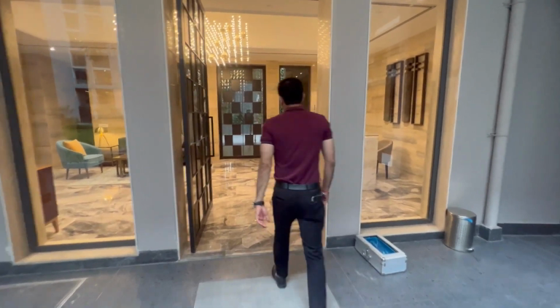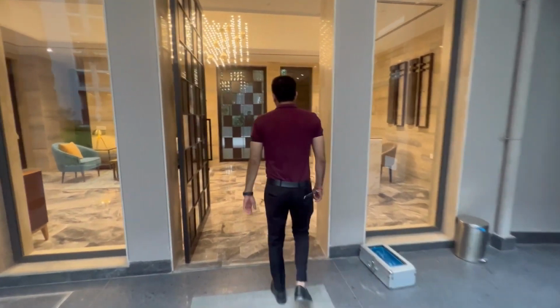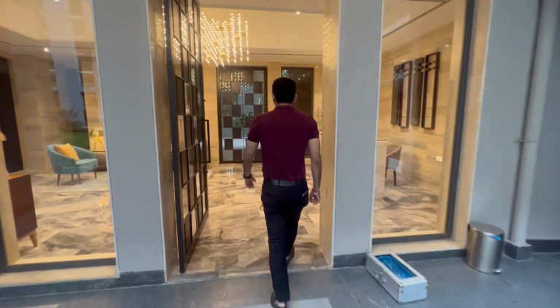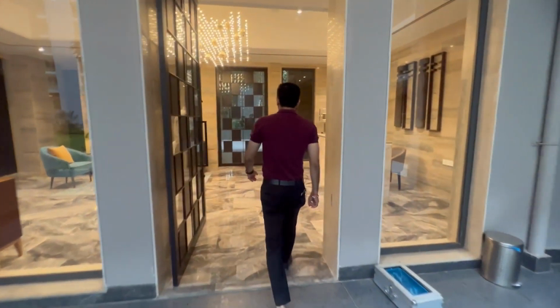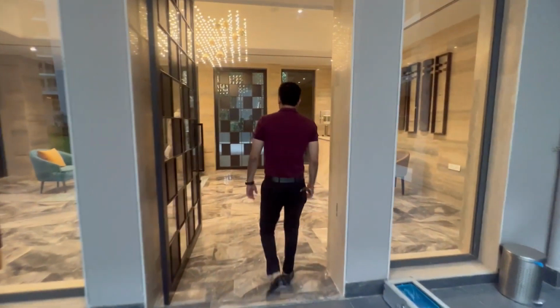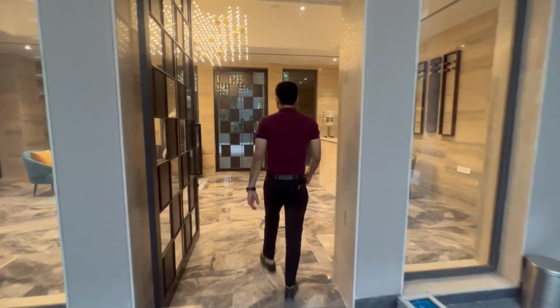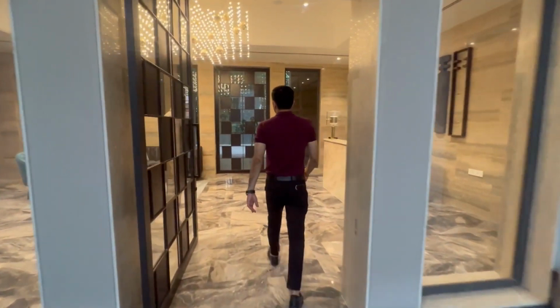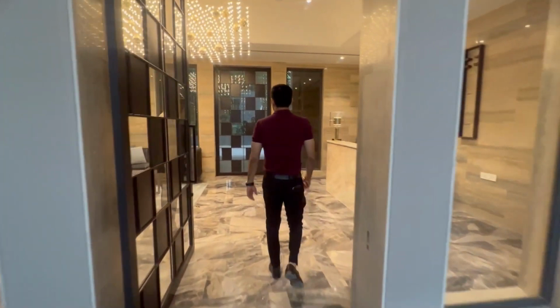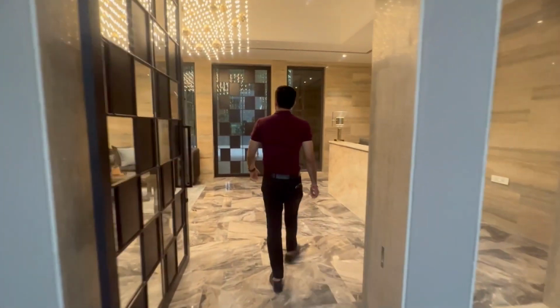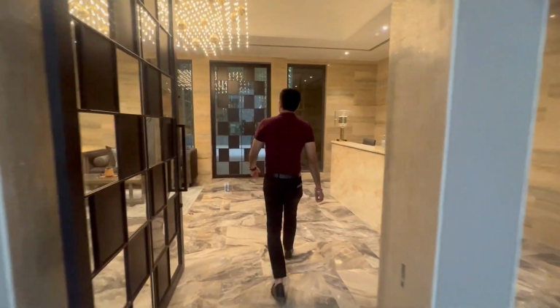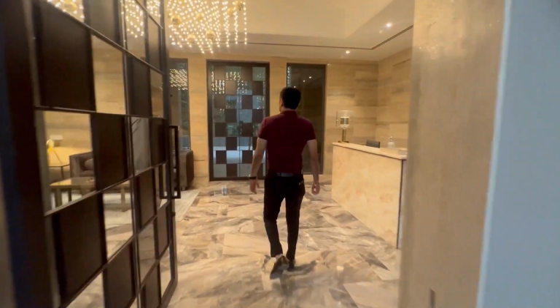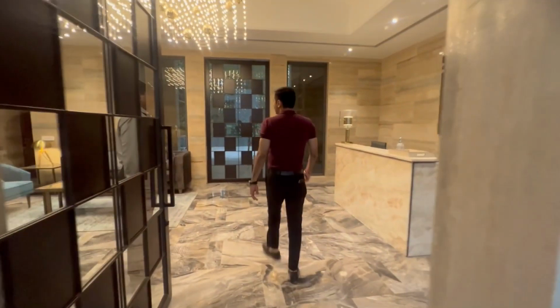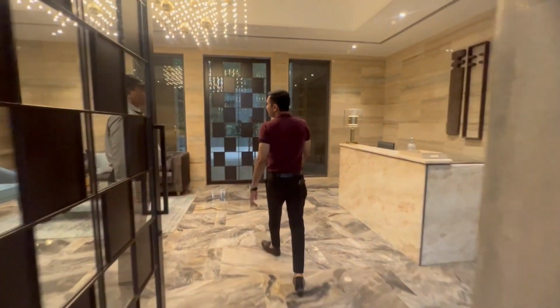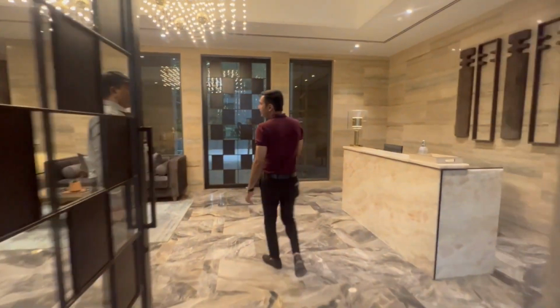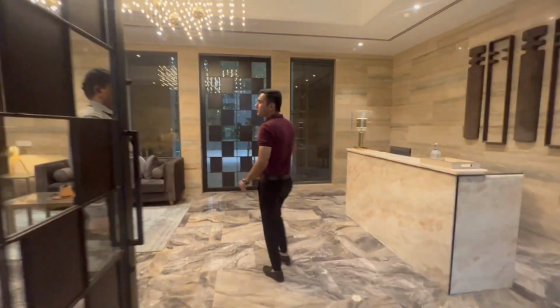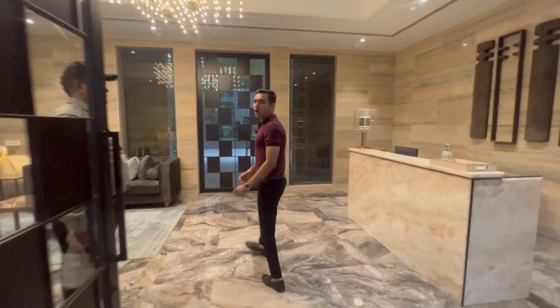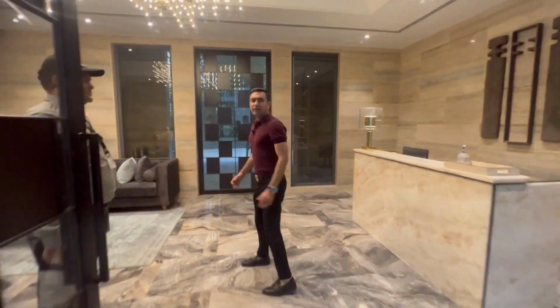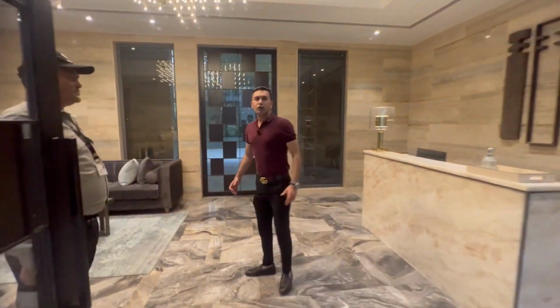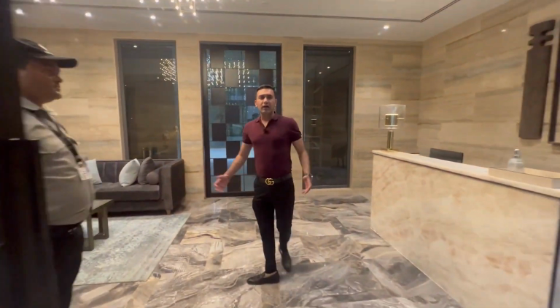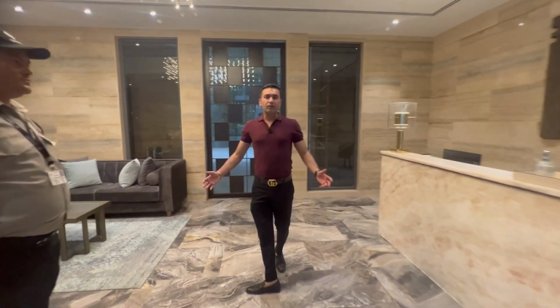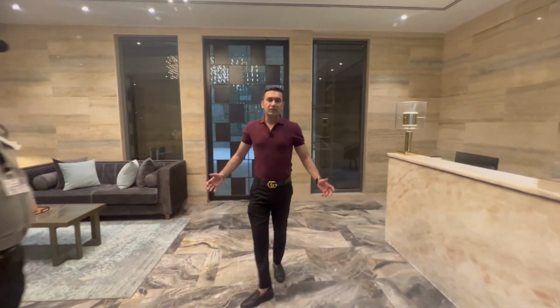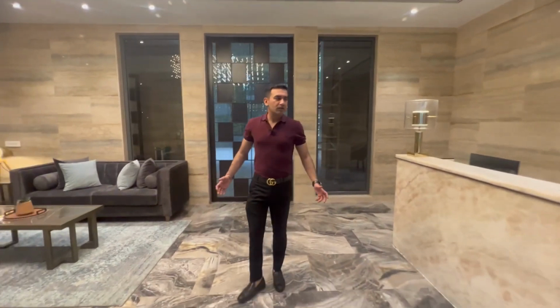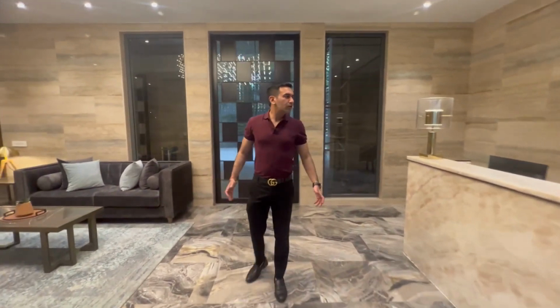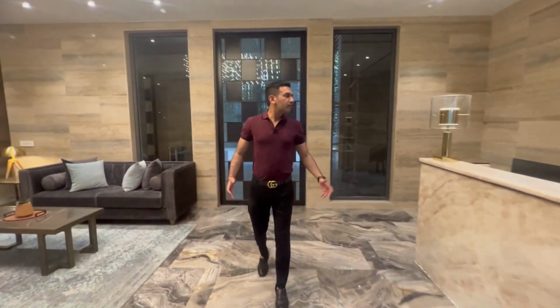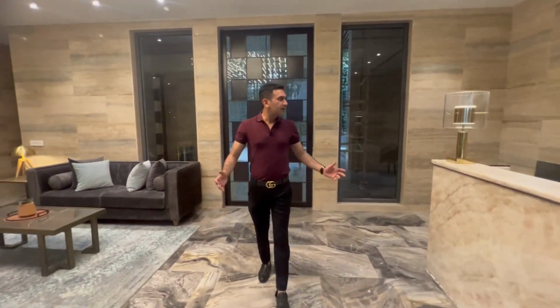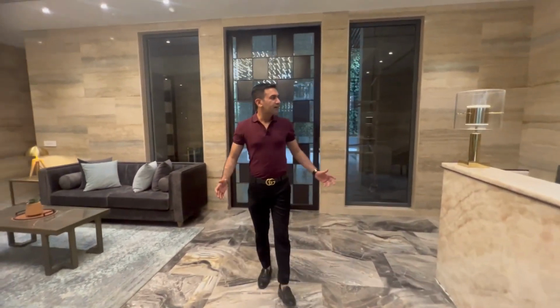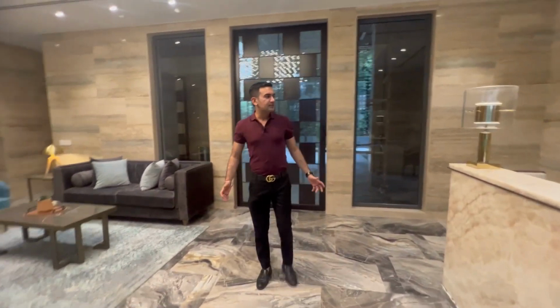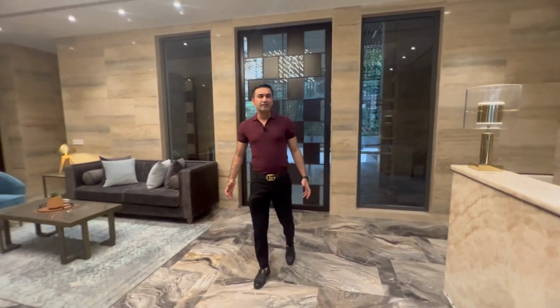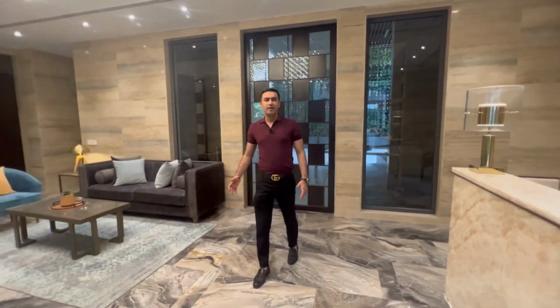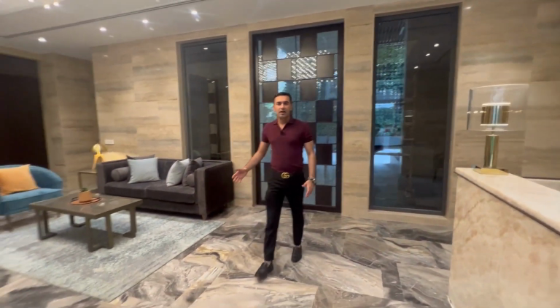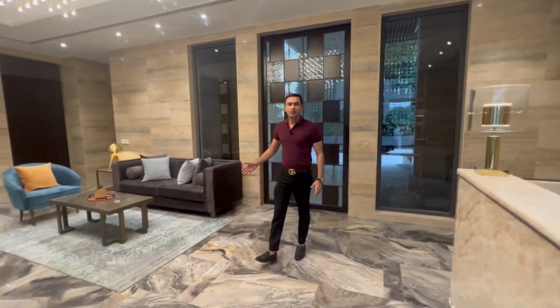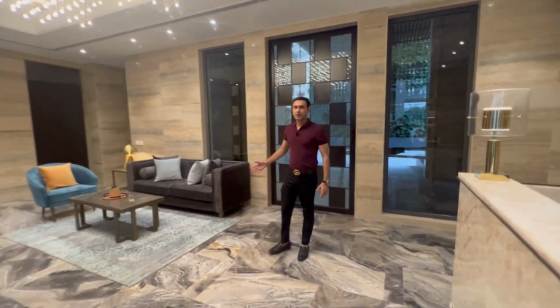This is the entrance lobby to your towers — very fancy, very luxurious.